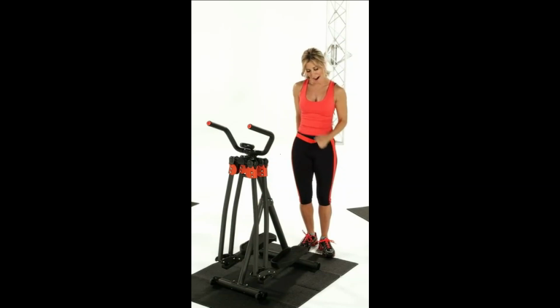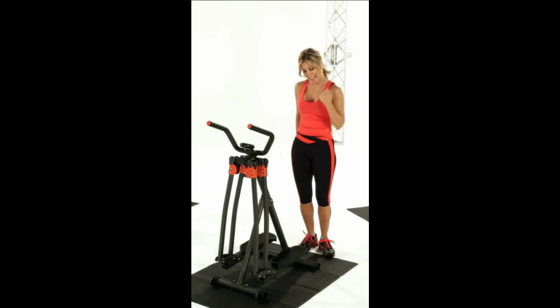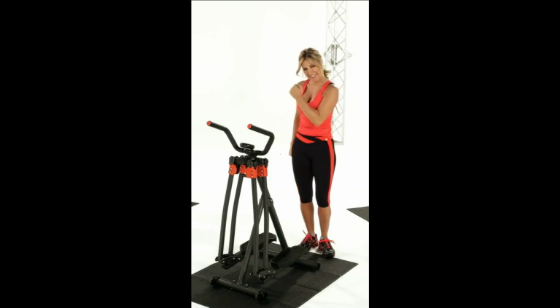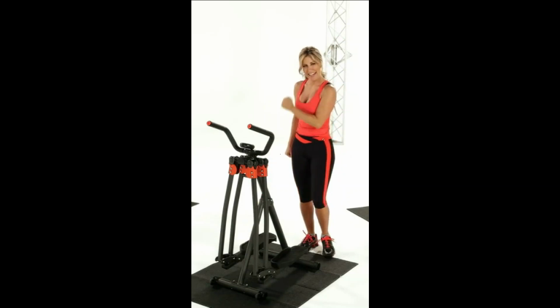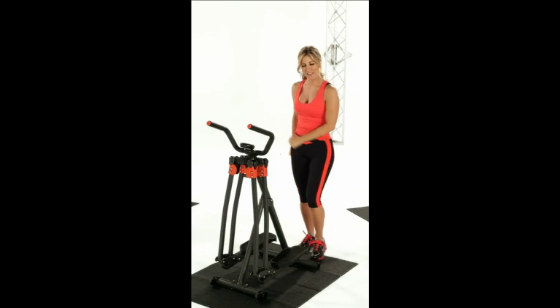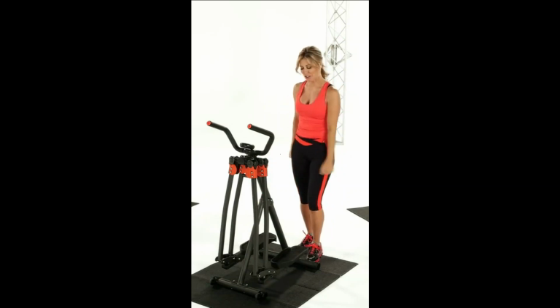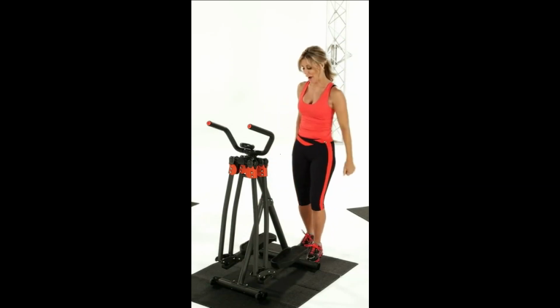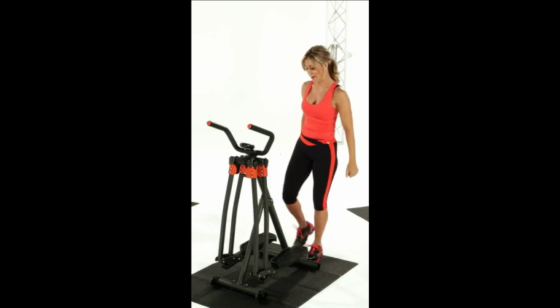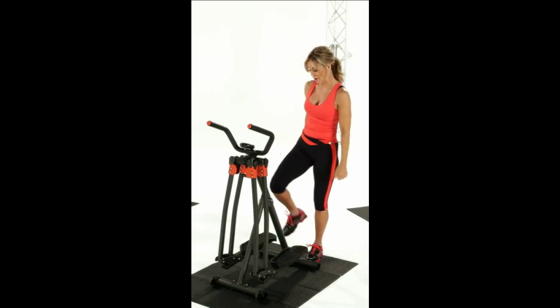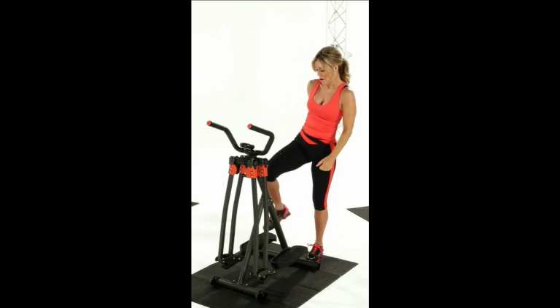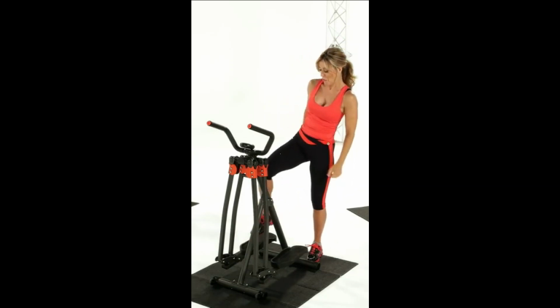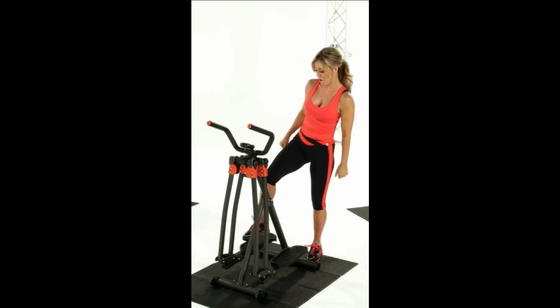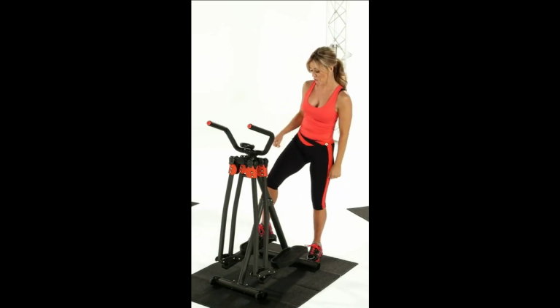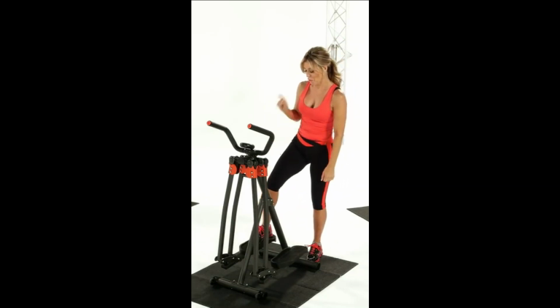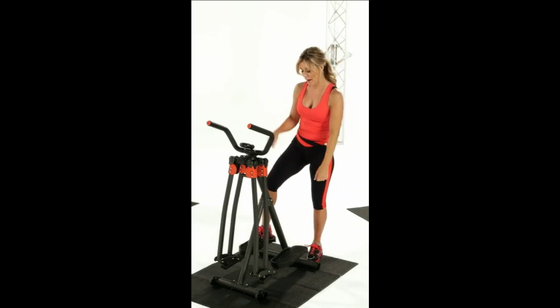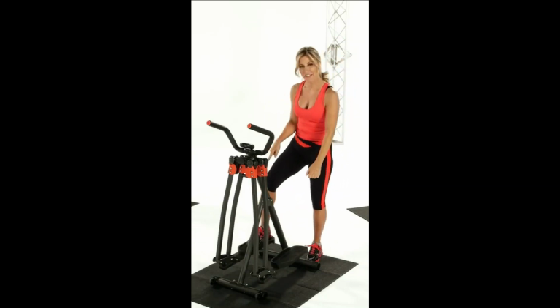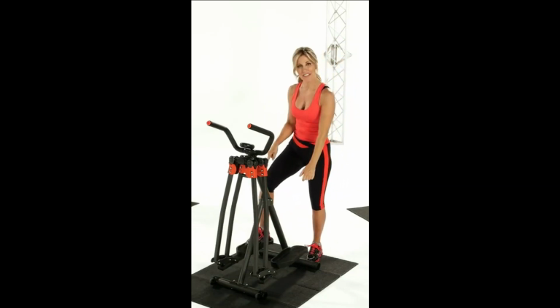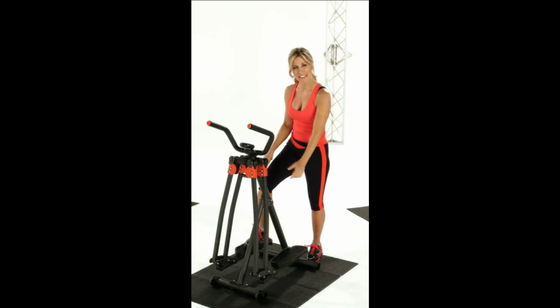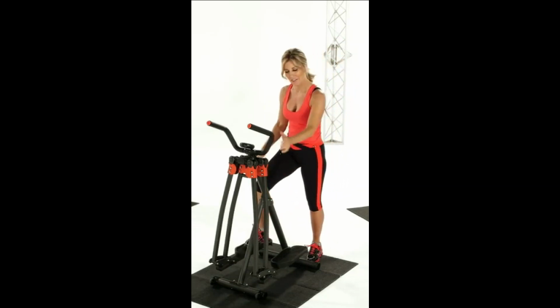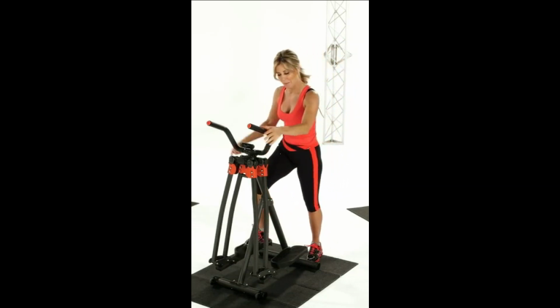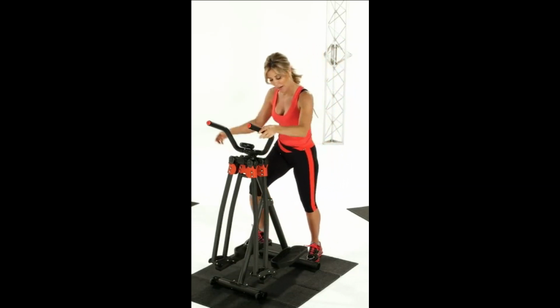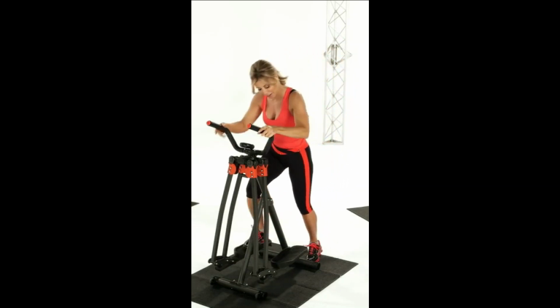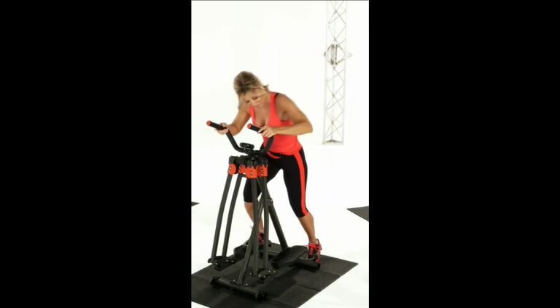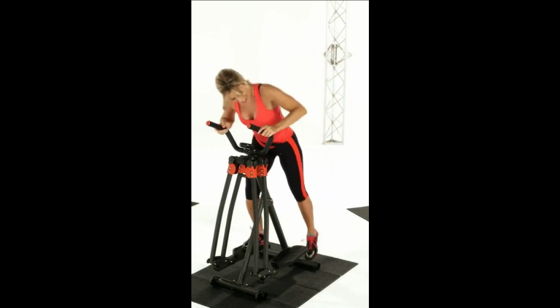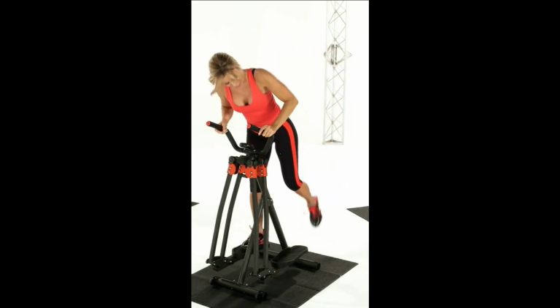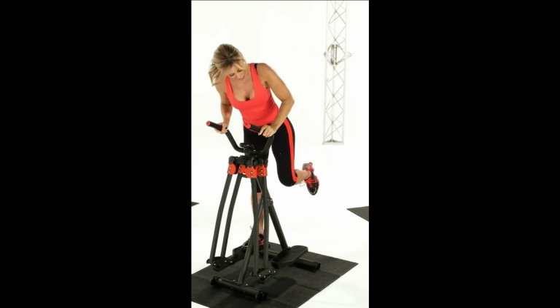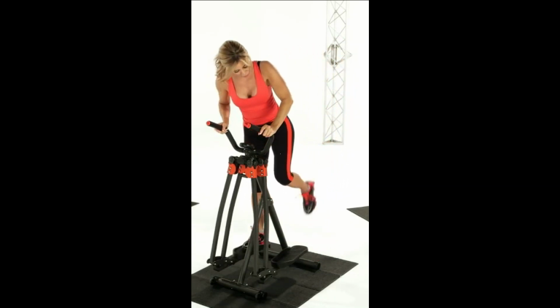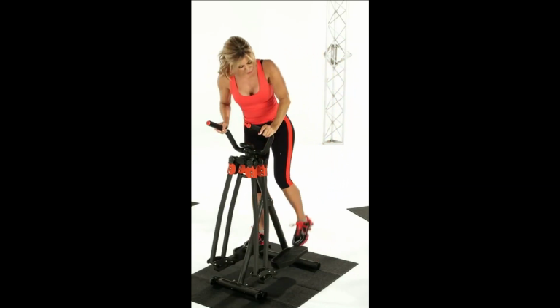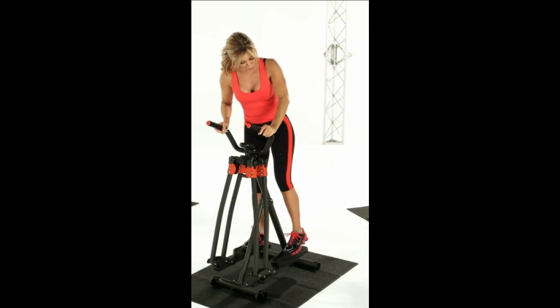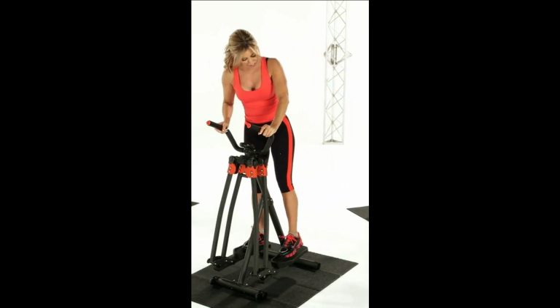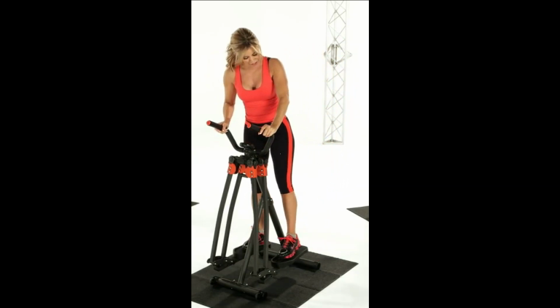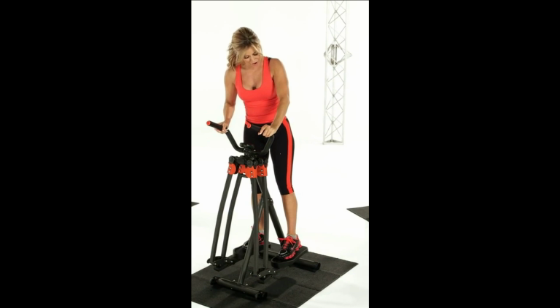Come on, let's get on your strider. Put one foot right here in the center of the pedal. The other one right here.